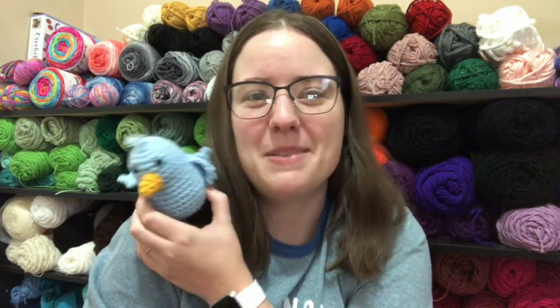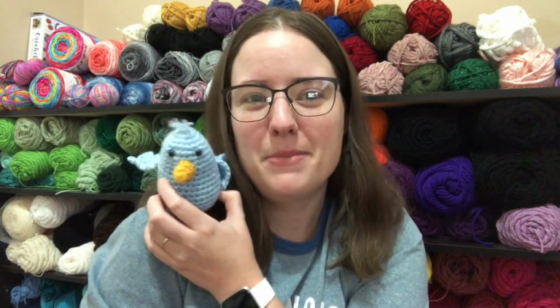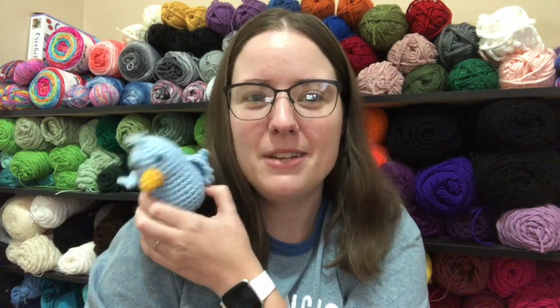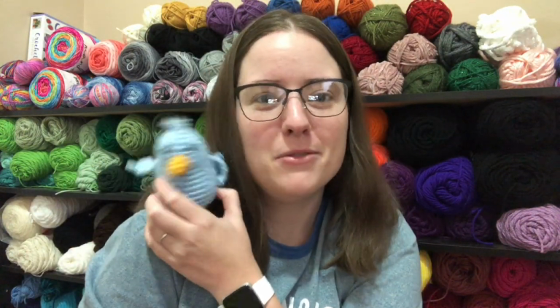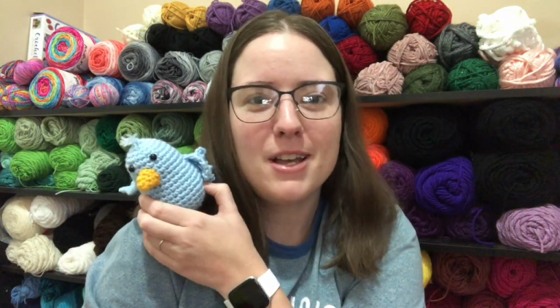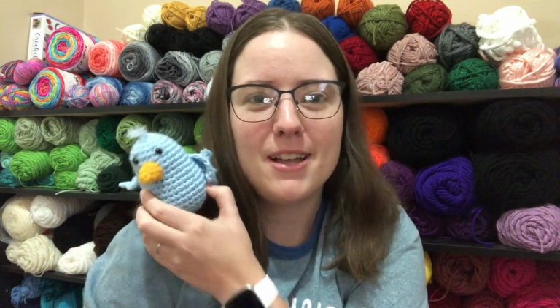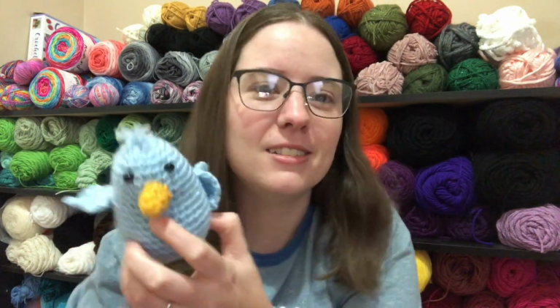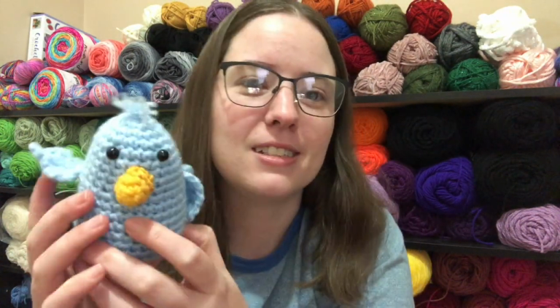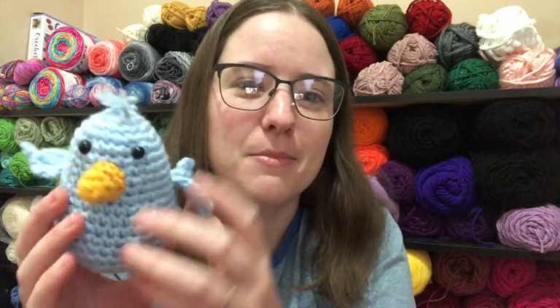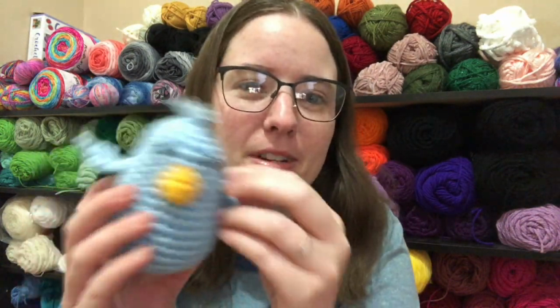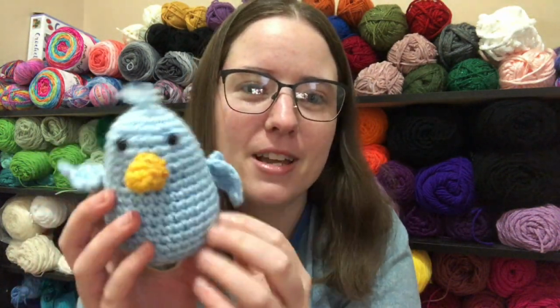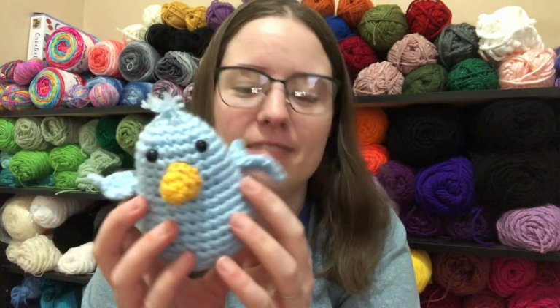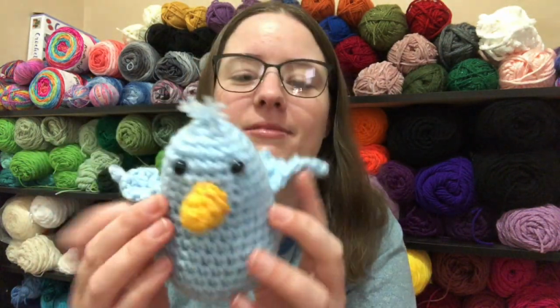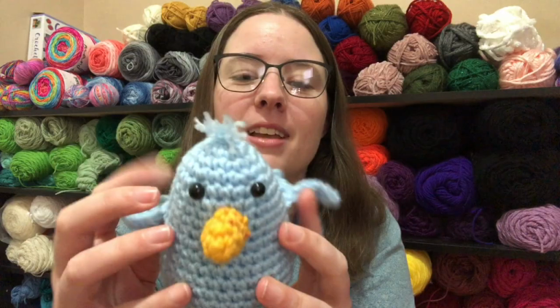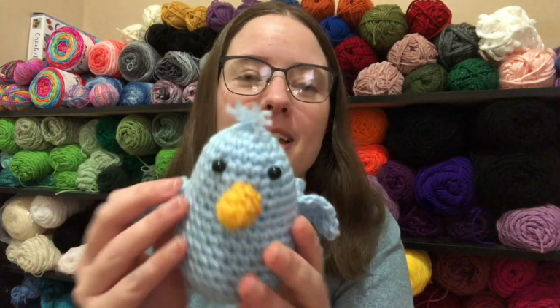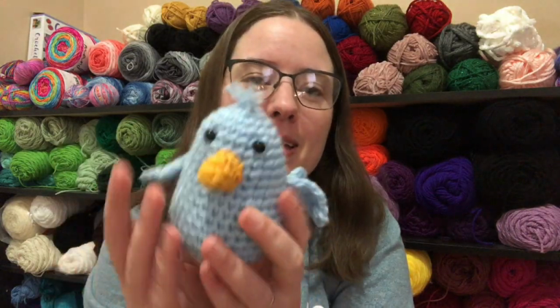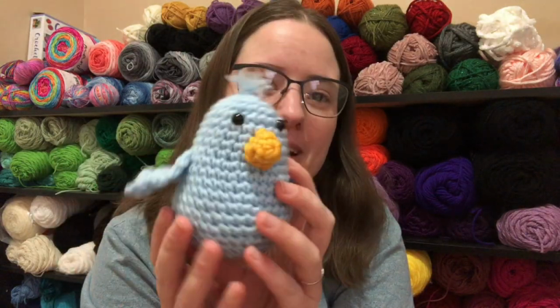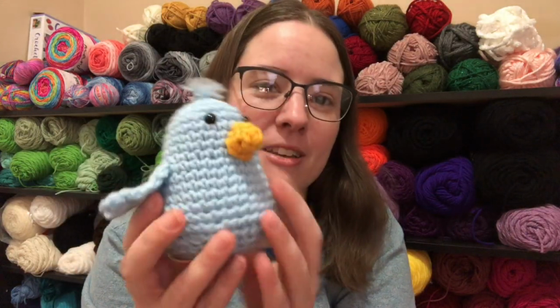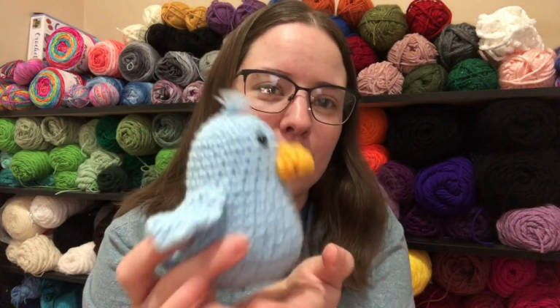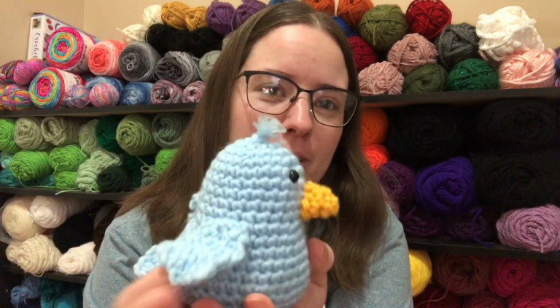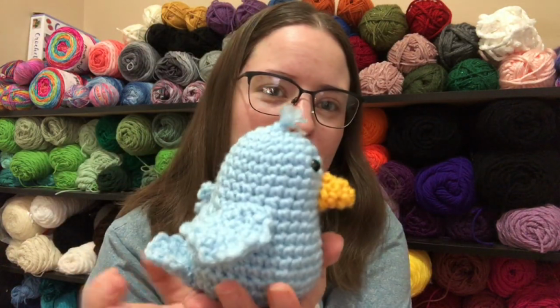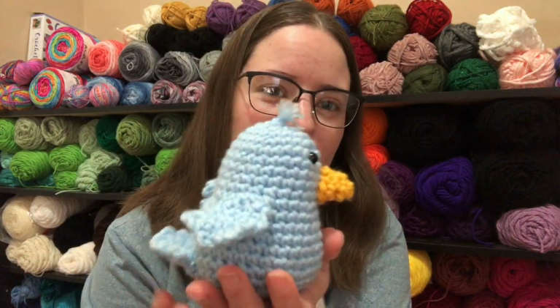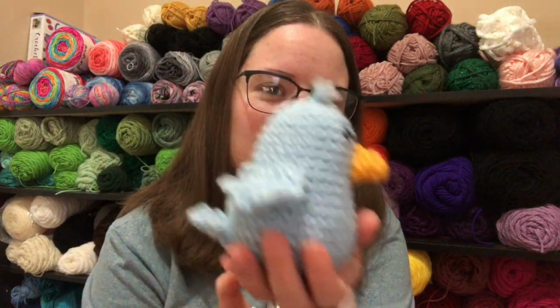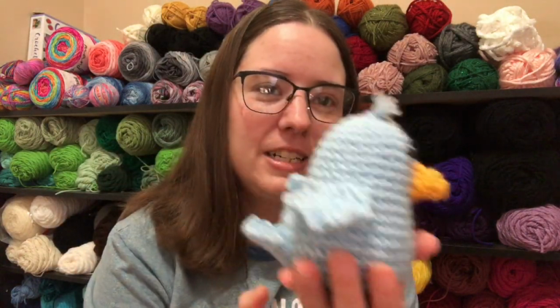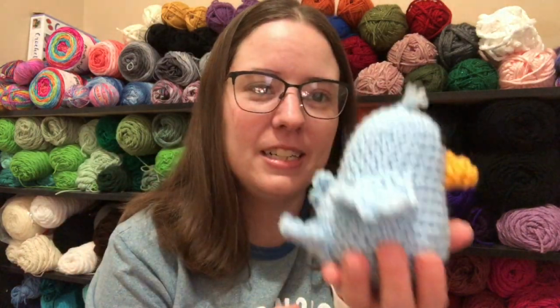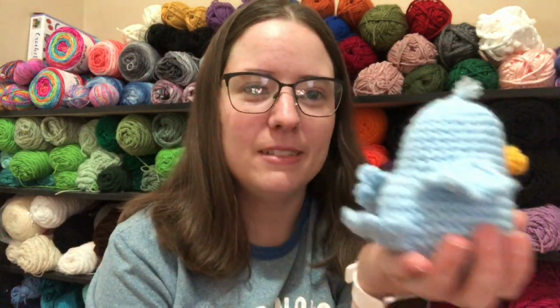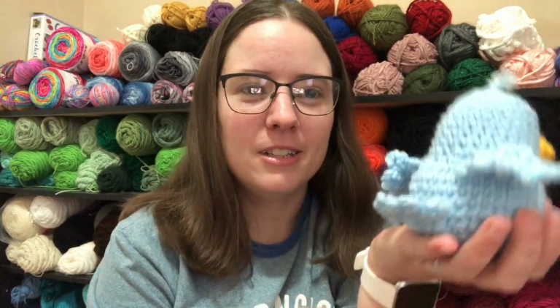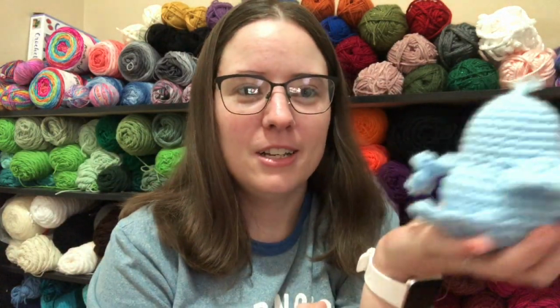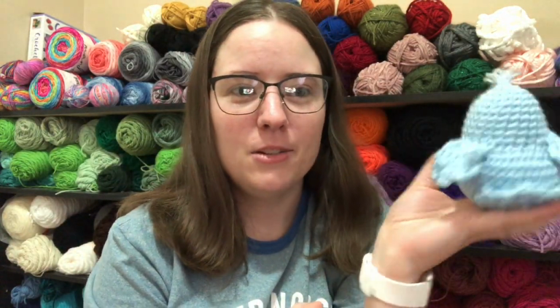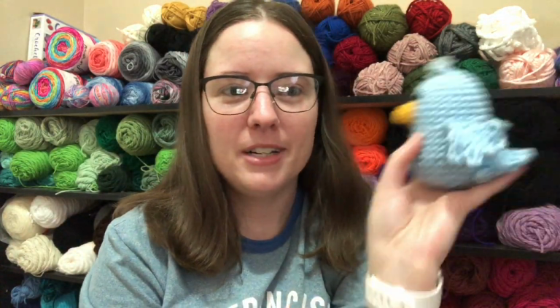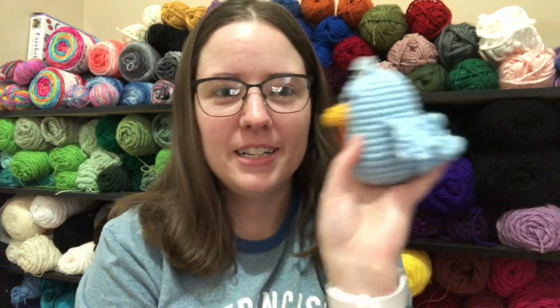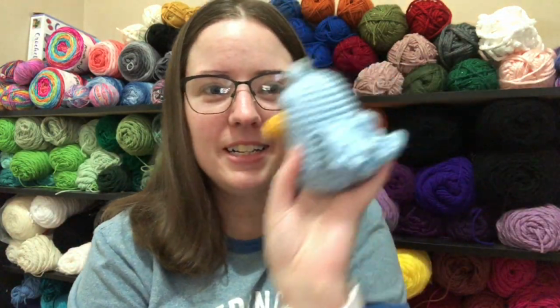Zip-a-dee-doo-da, zip-a-dee-dee! Isn't he cute? Tweed-a-dee-dee-dee-dee, tweed-a-dee-dee-dee-dee.